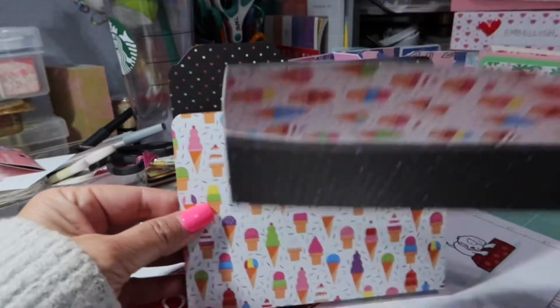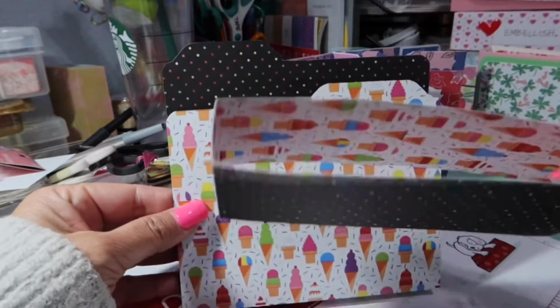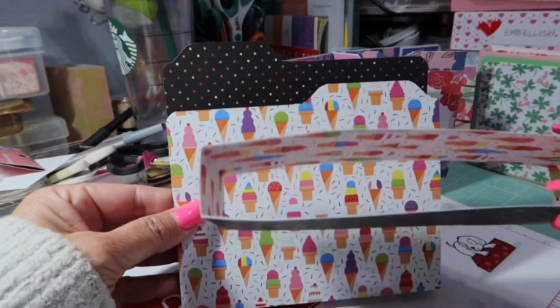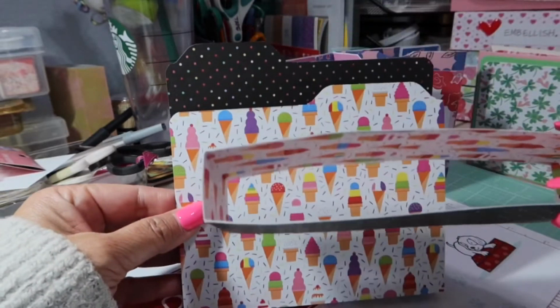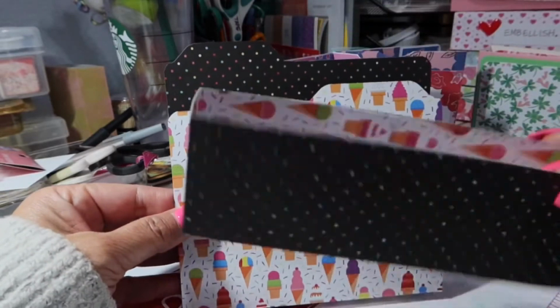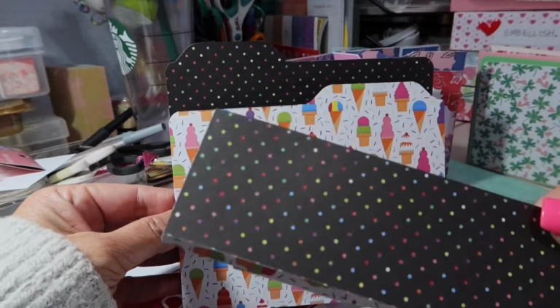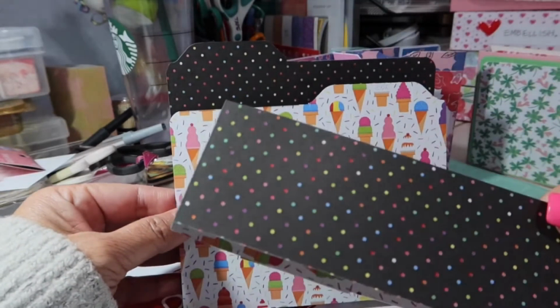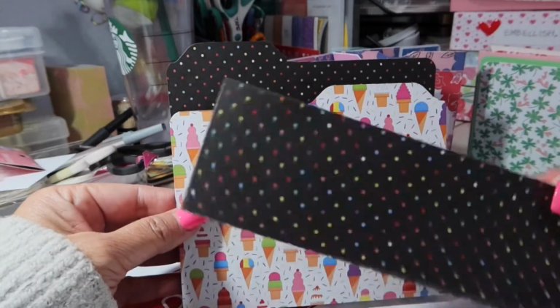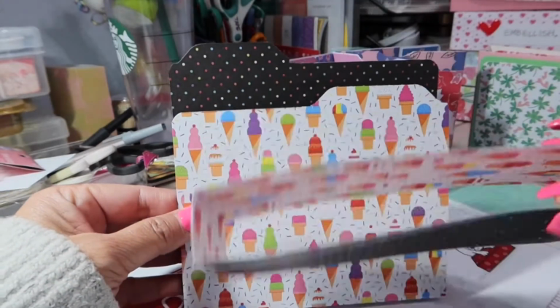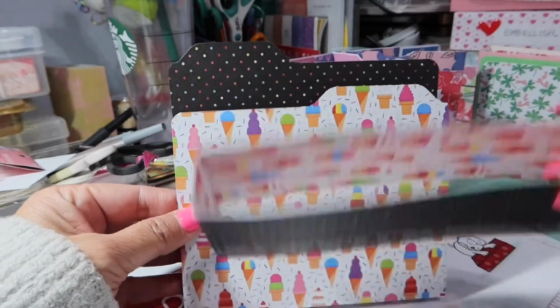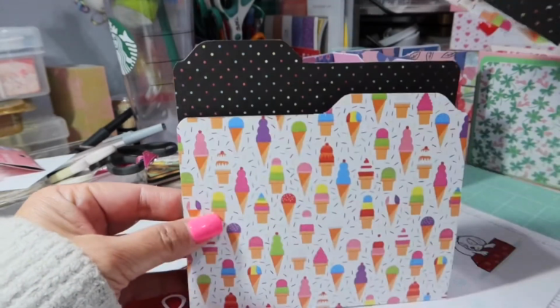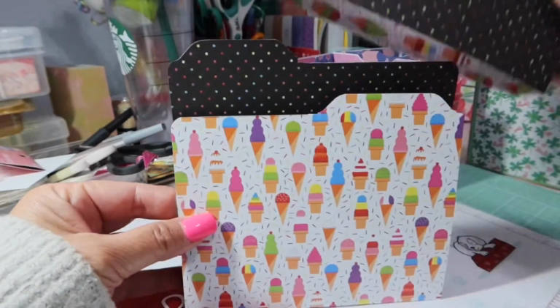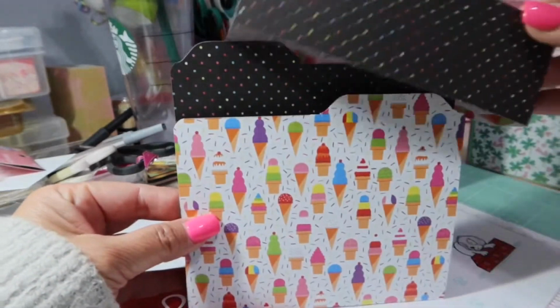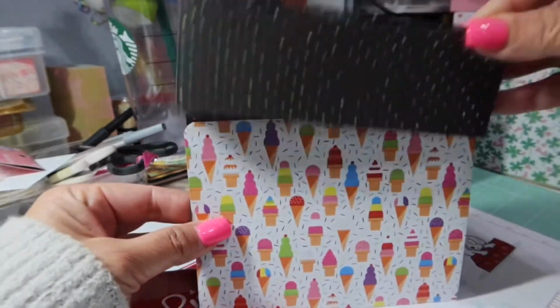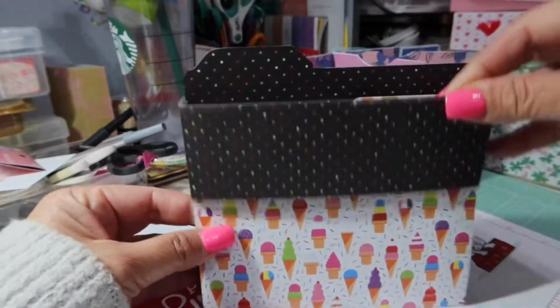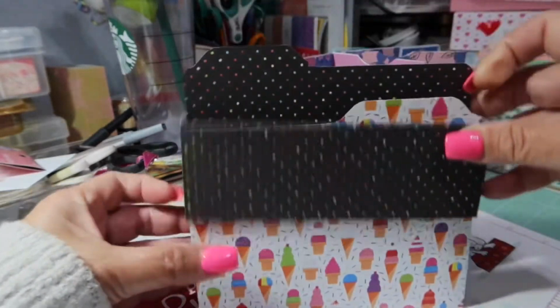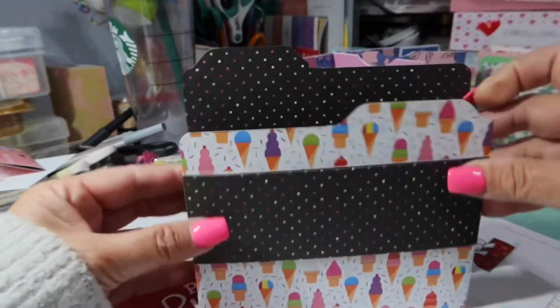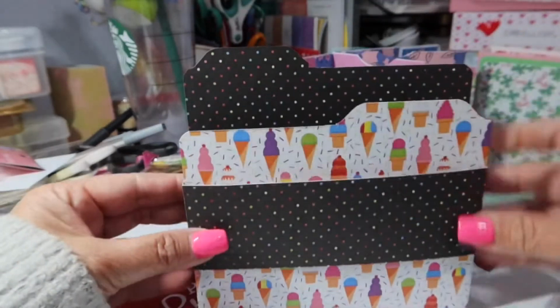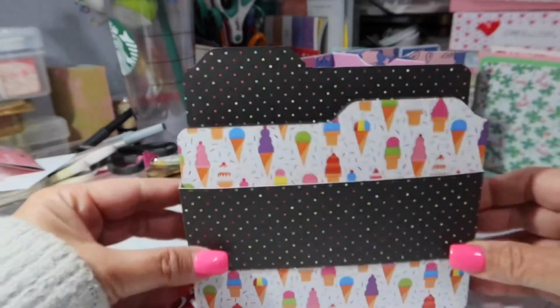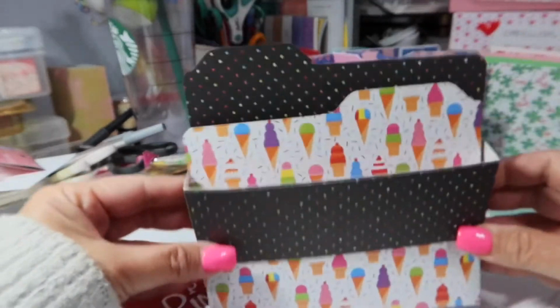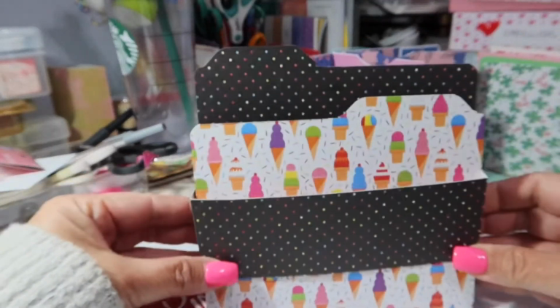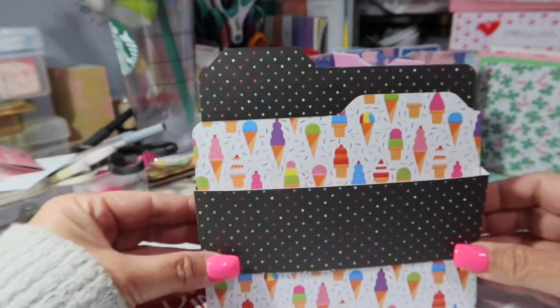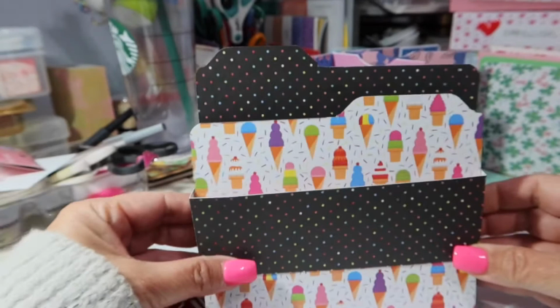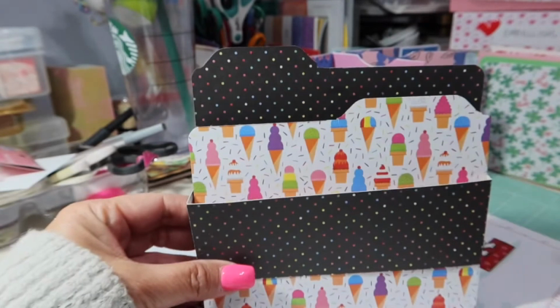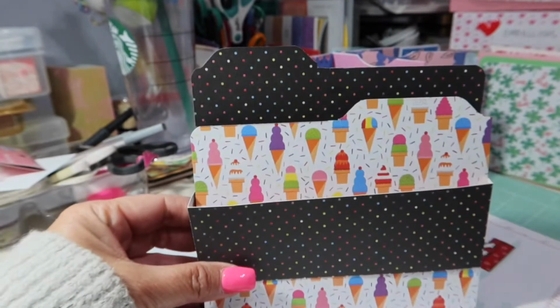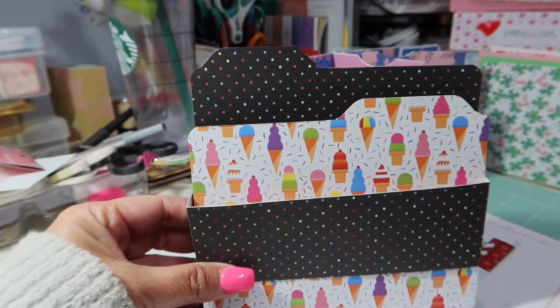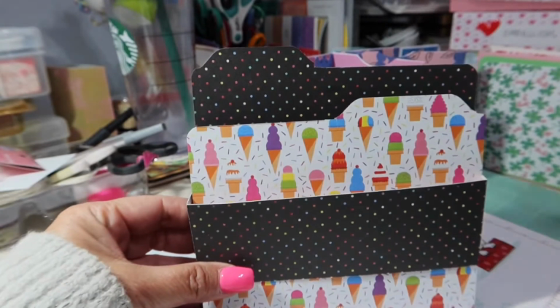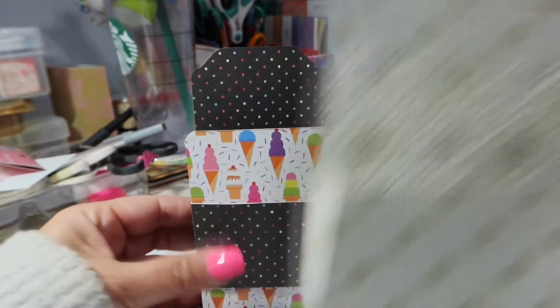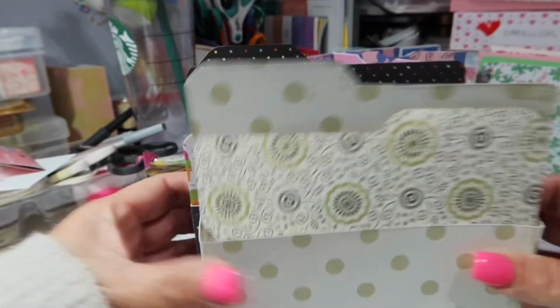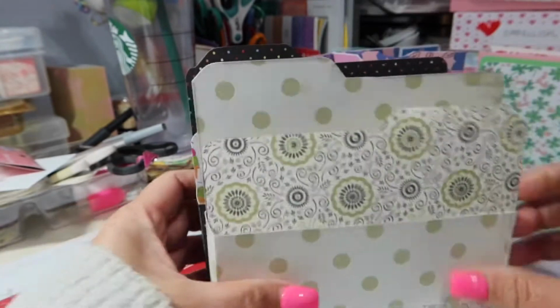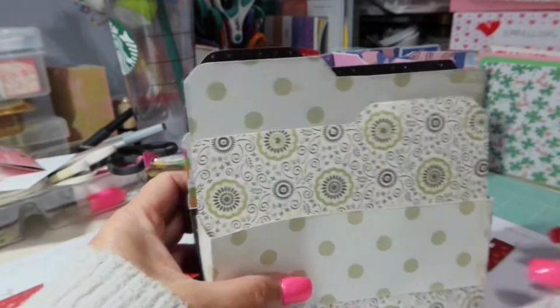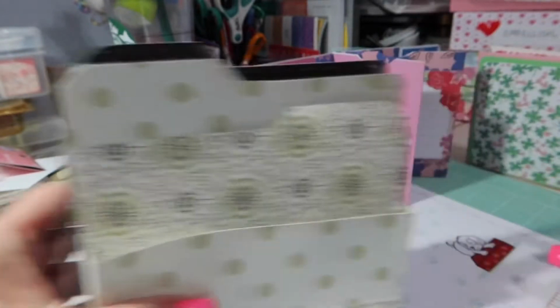I just turned the paper inside out — you can see that to make the belly band. So those are the first two things I made.